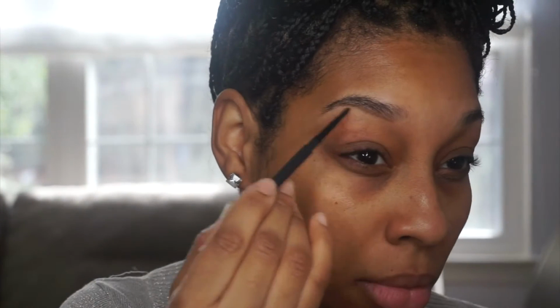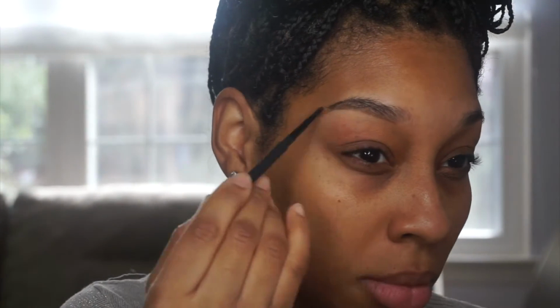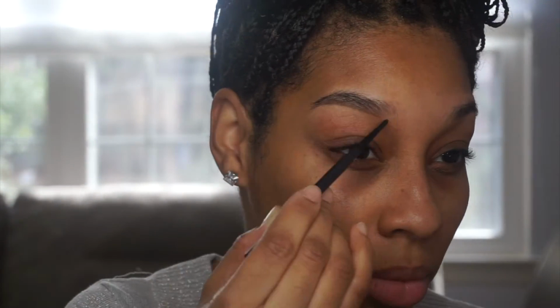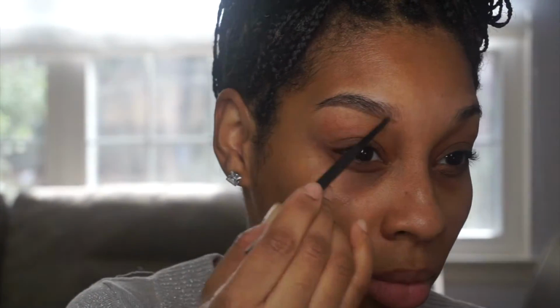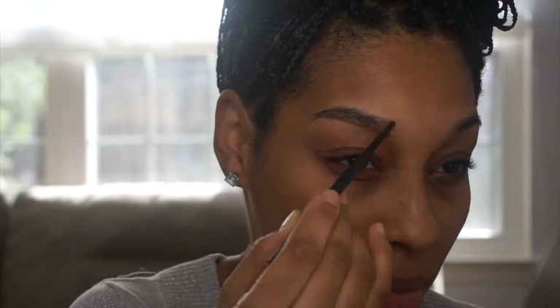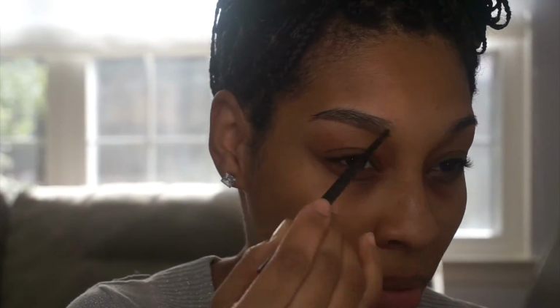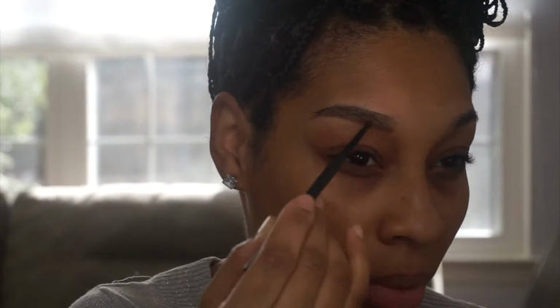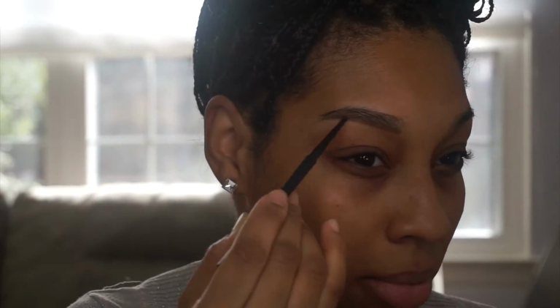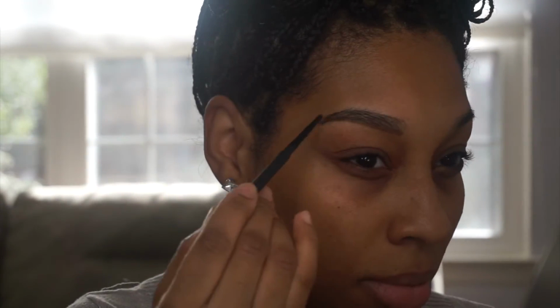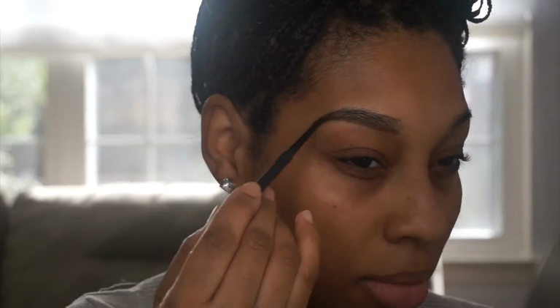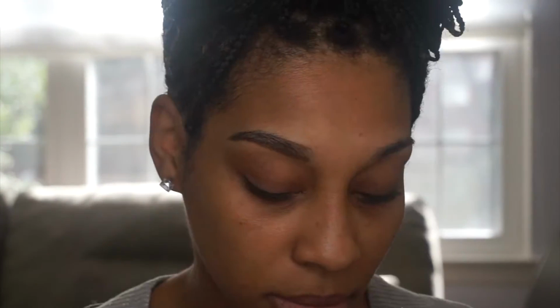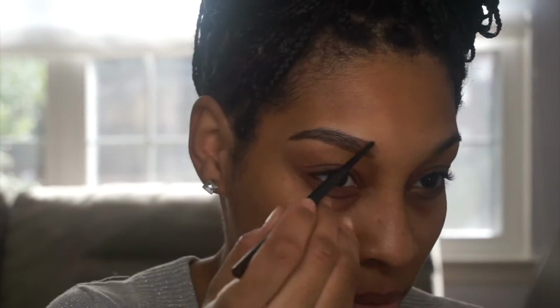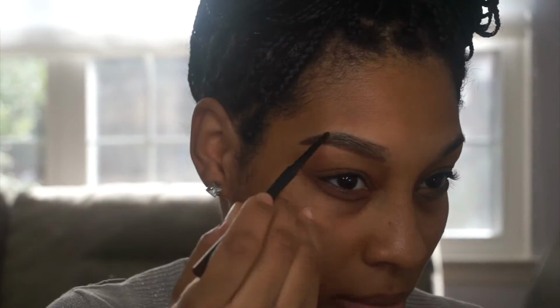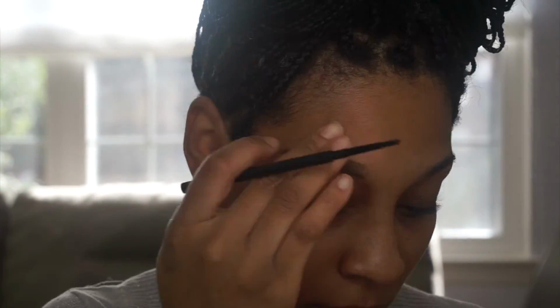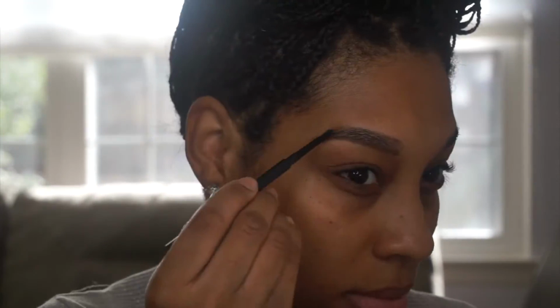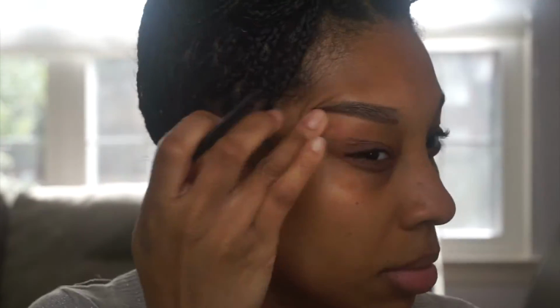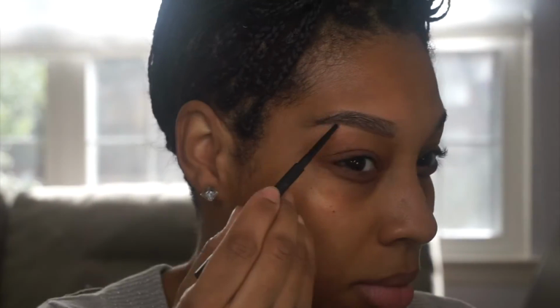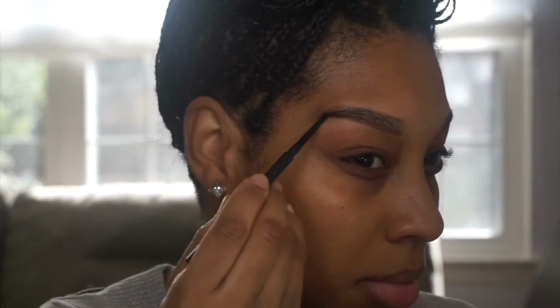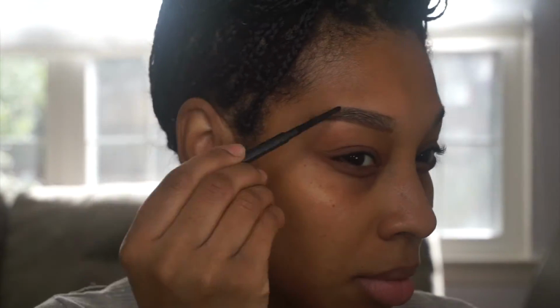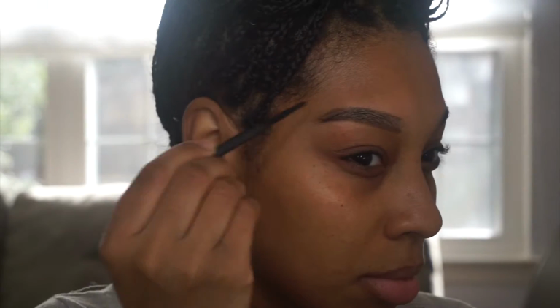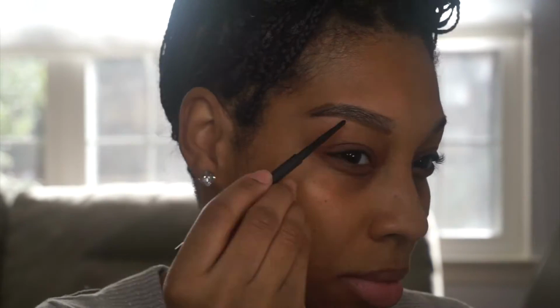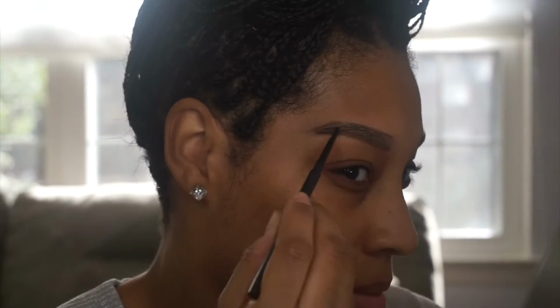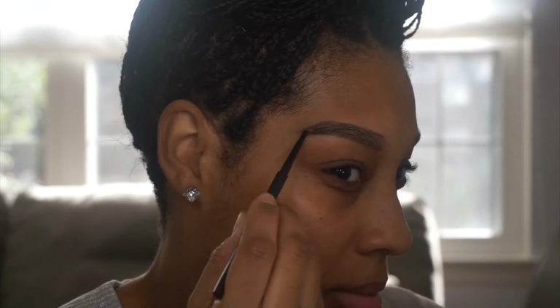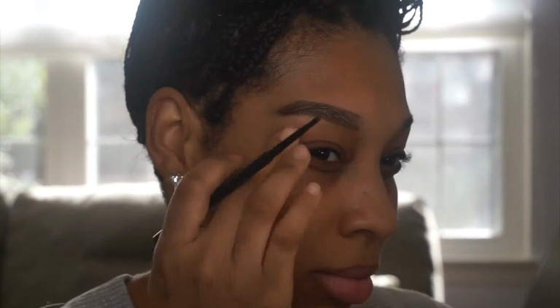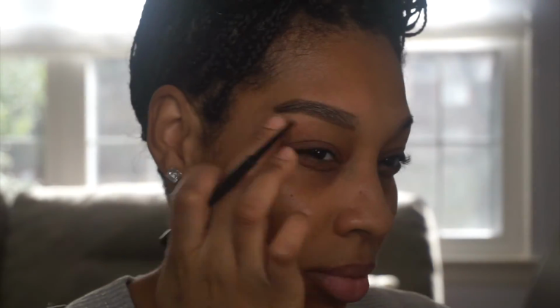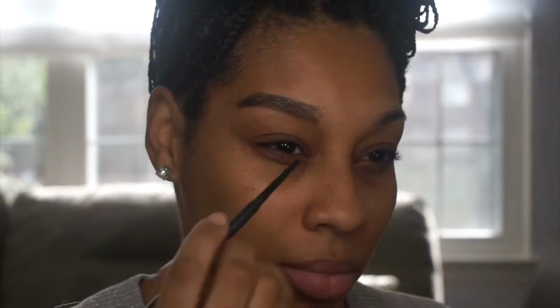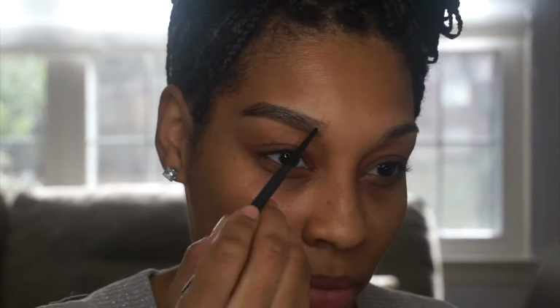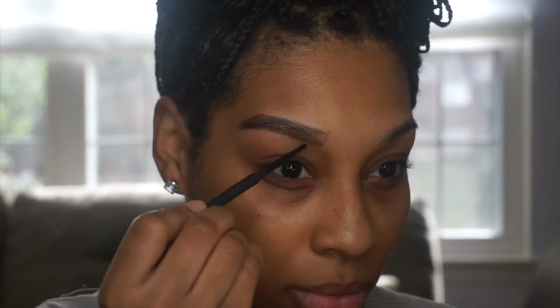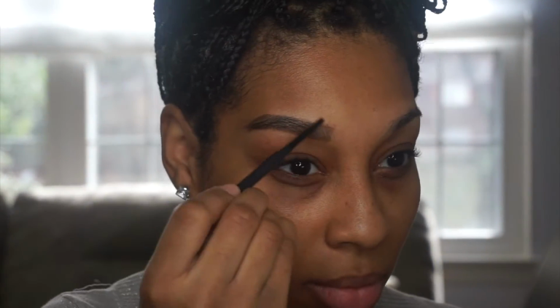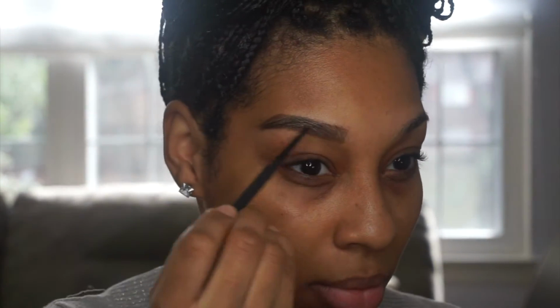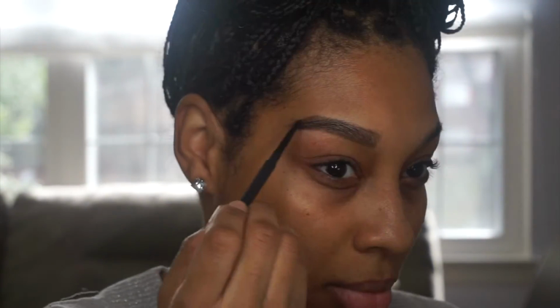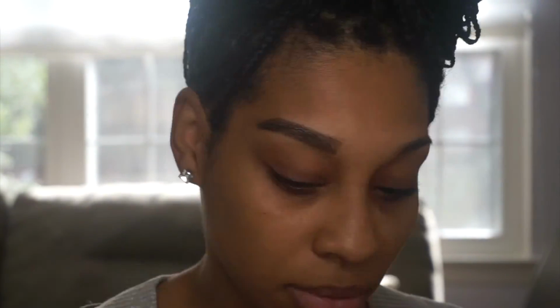We're starting out with the Spiked Brow Pencil by MAC. Kylie's brows really don't have an arch, so we're going to go without the arch today.